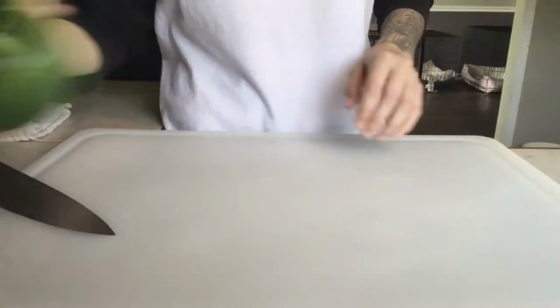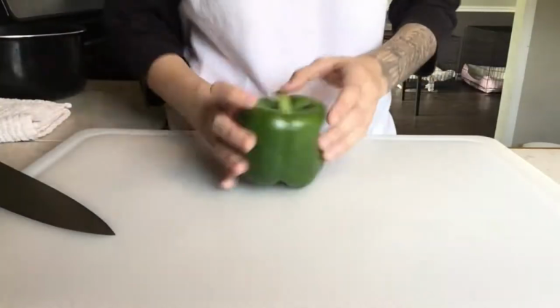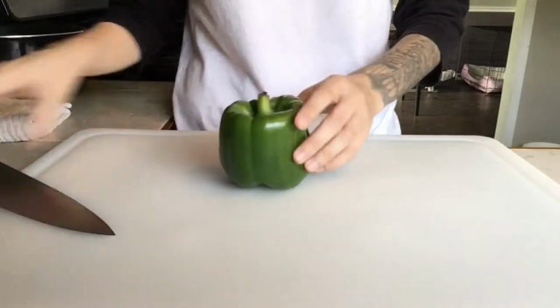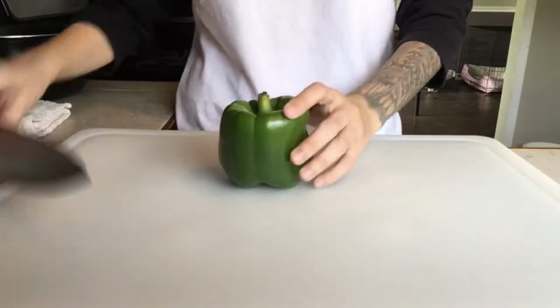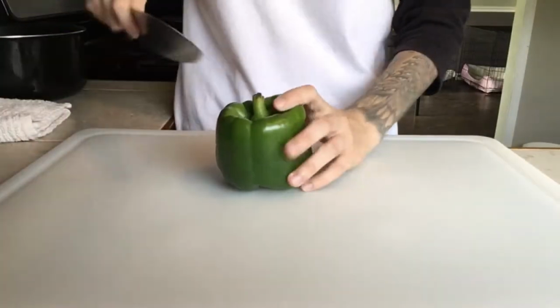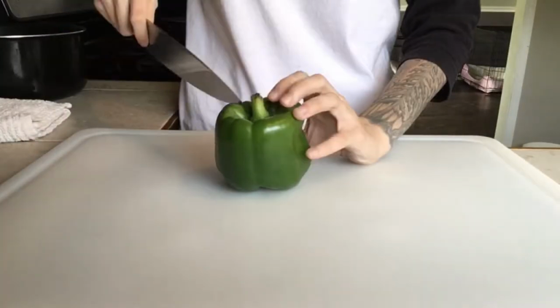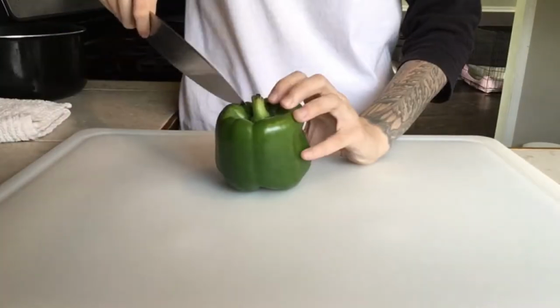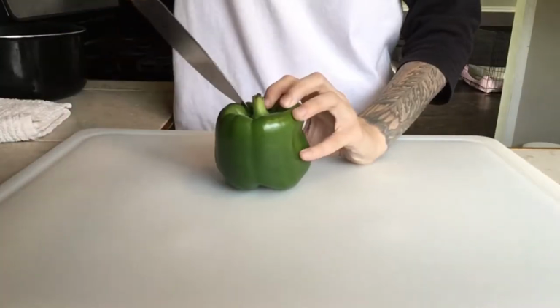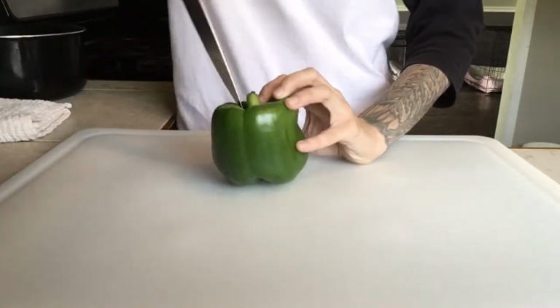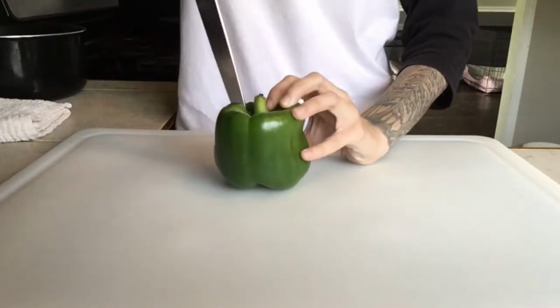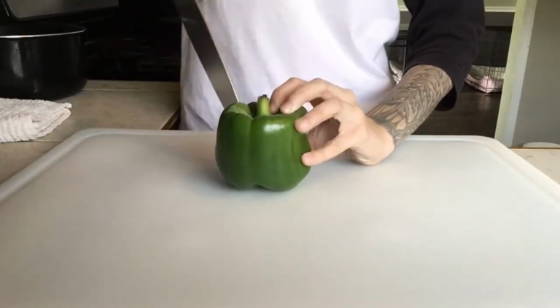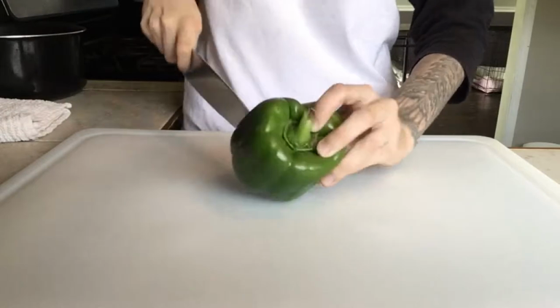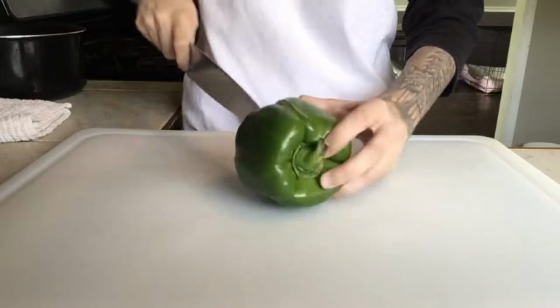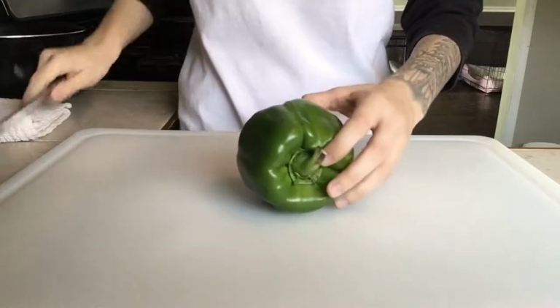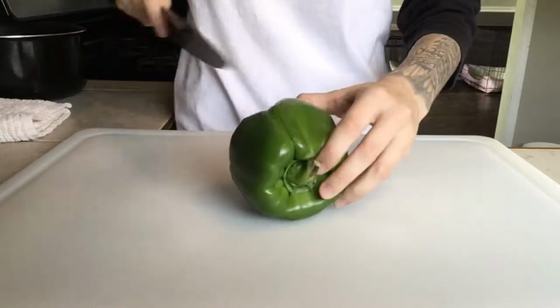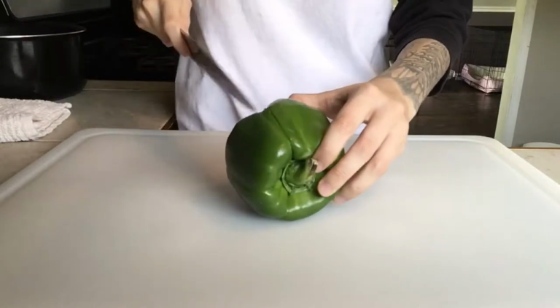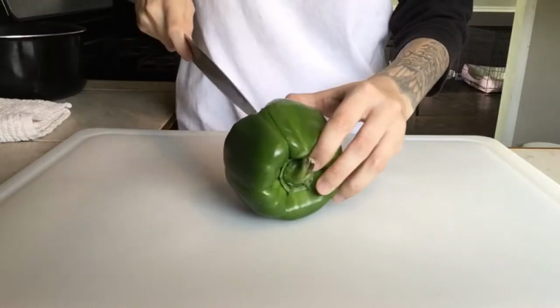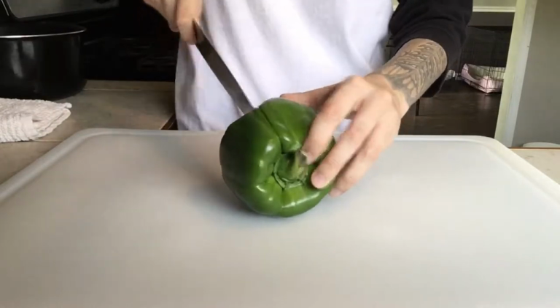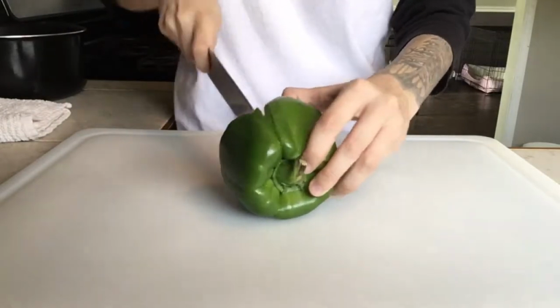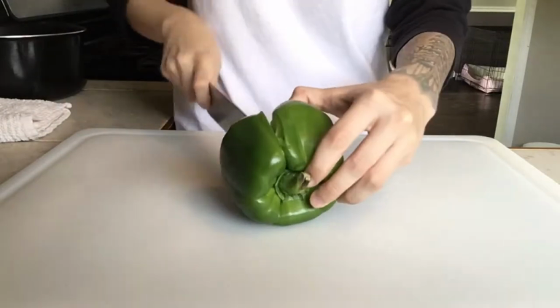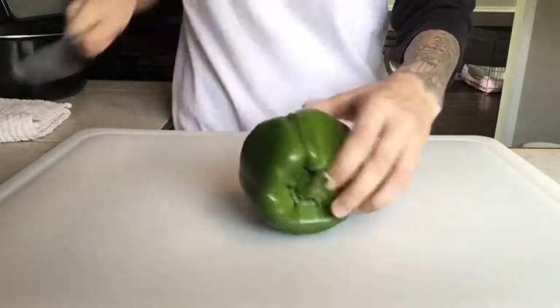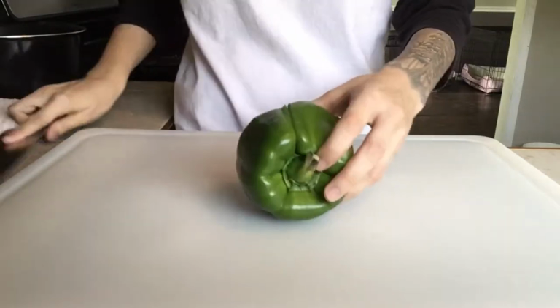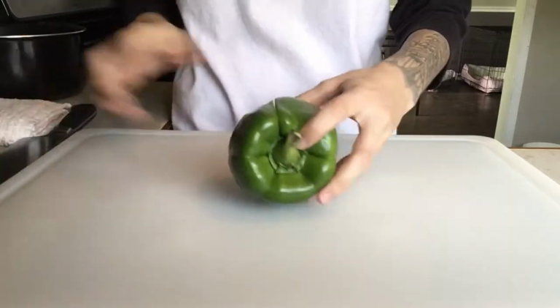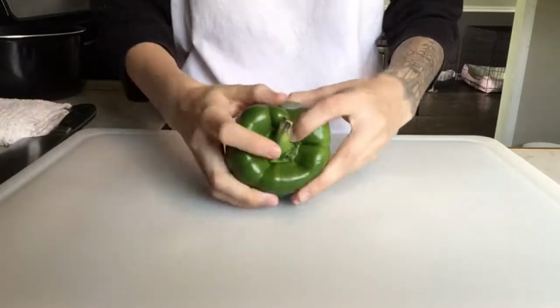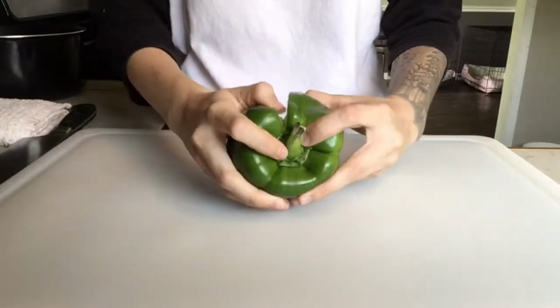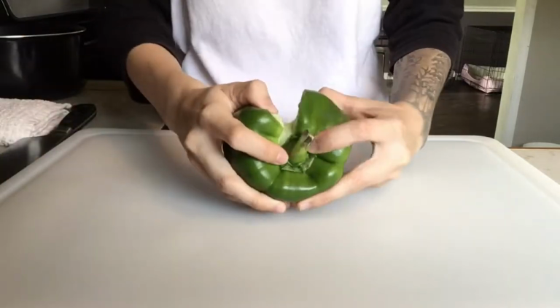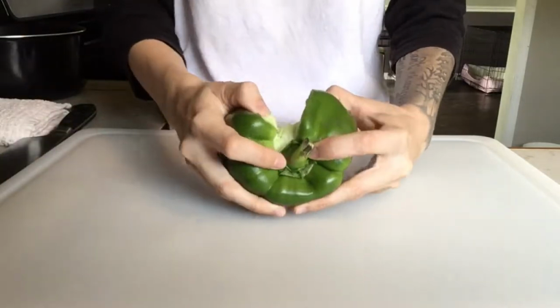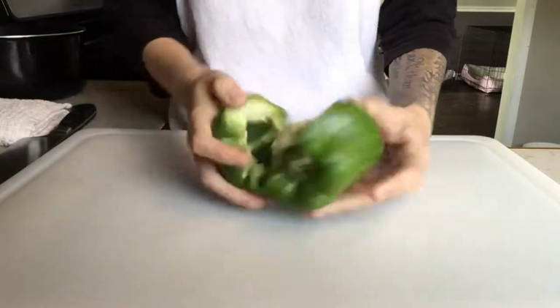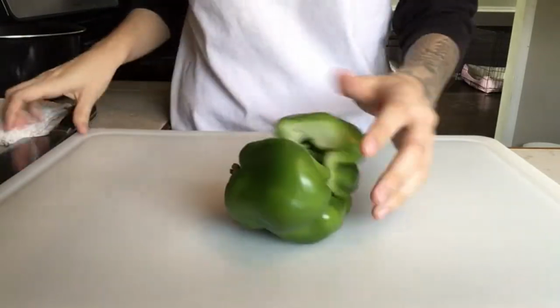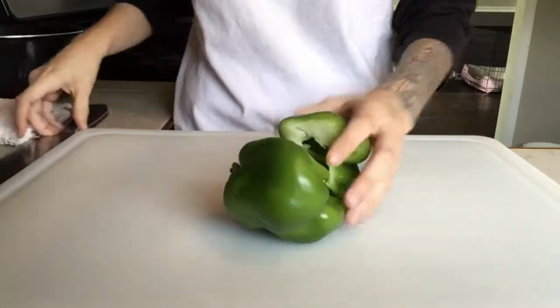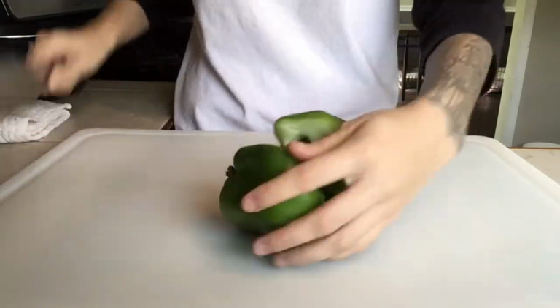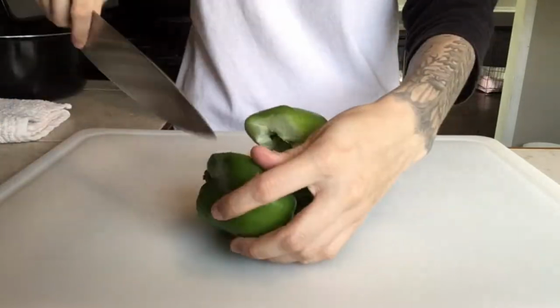Hey guys, how's it going? Welcome back to my channel. Today I'm gonna be making red beans and cornbread.